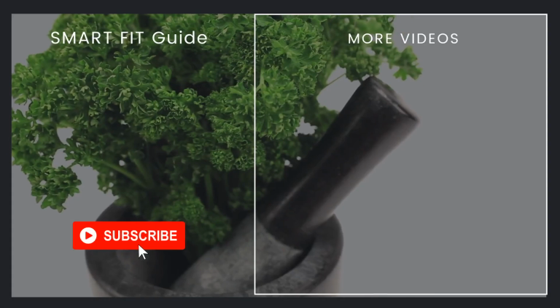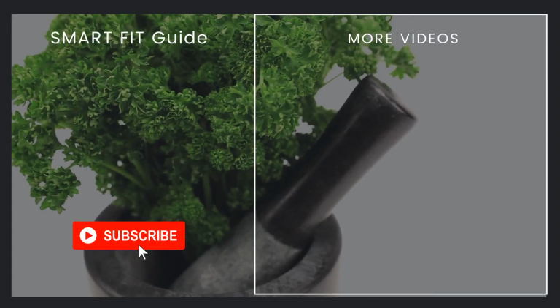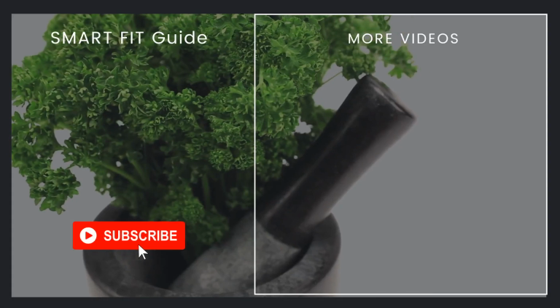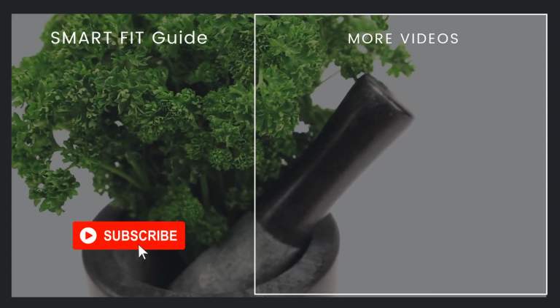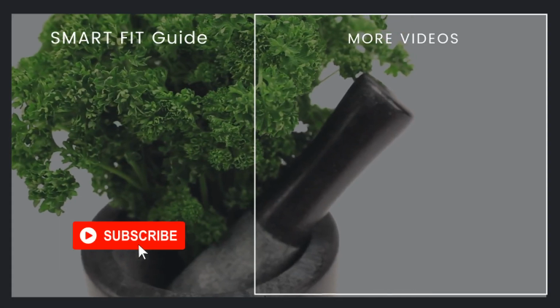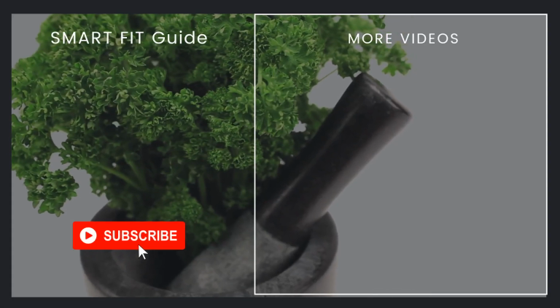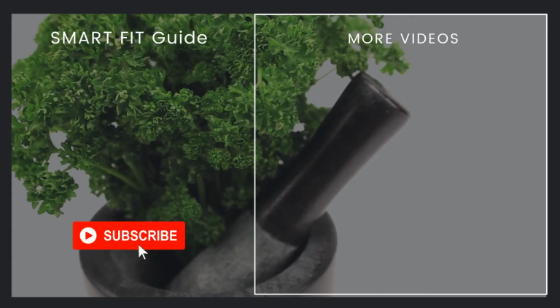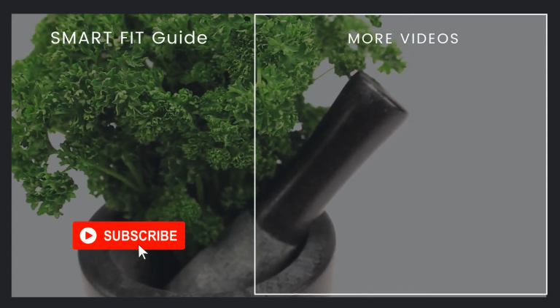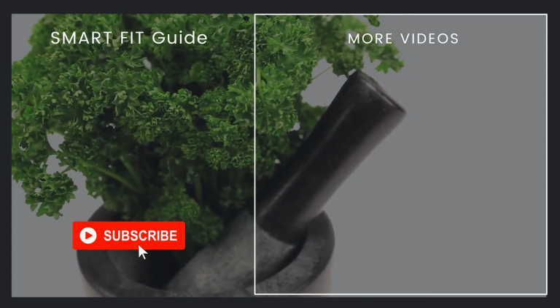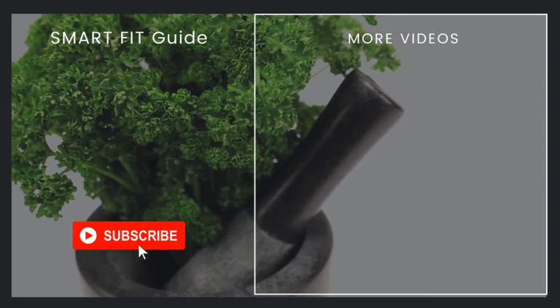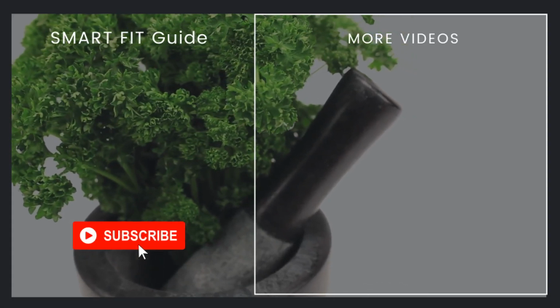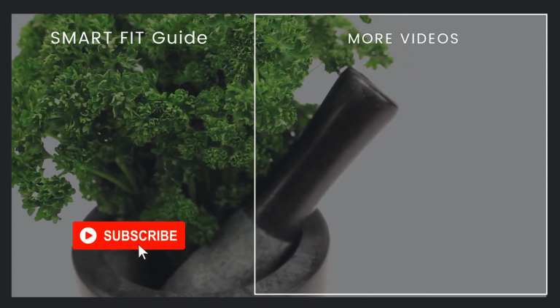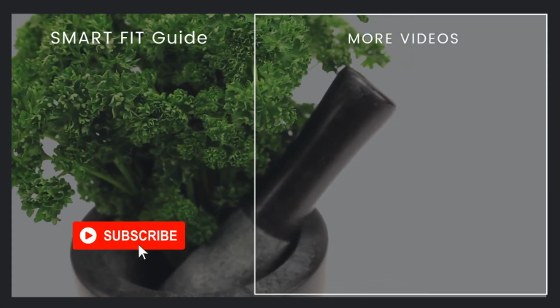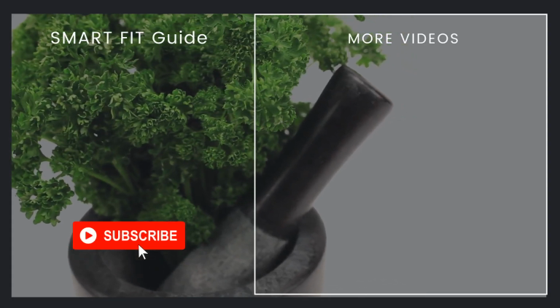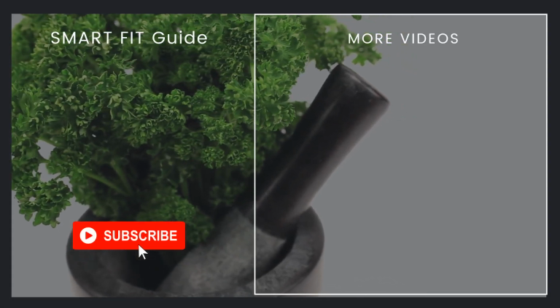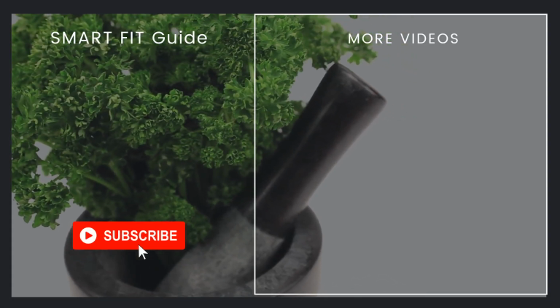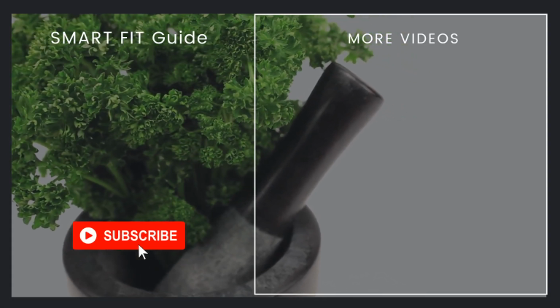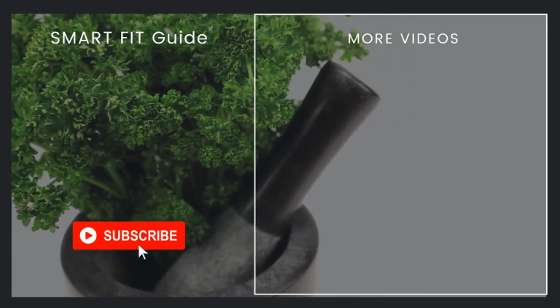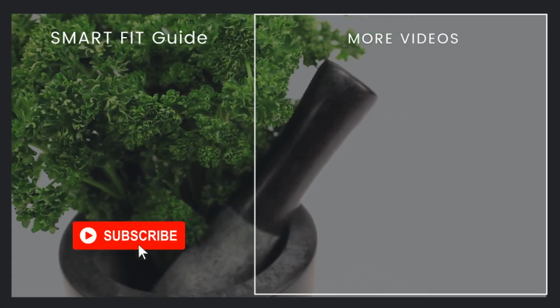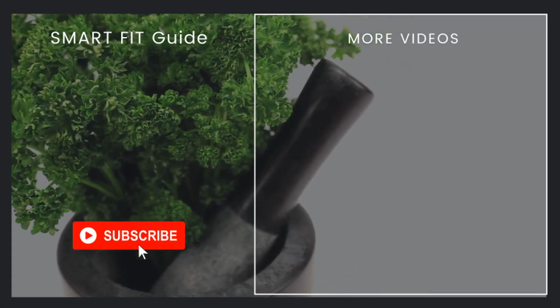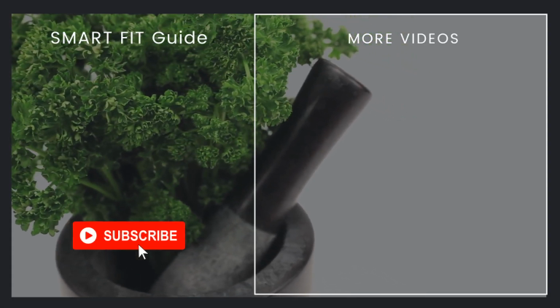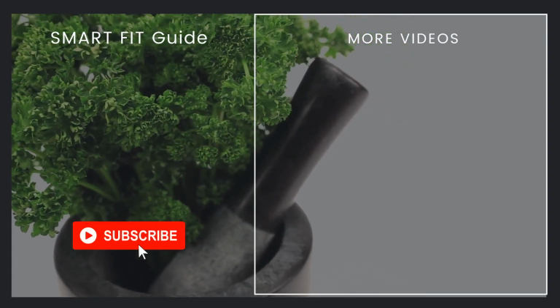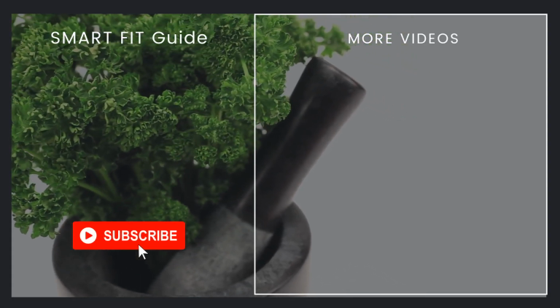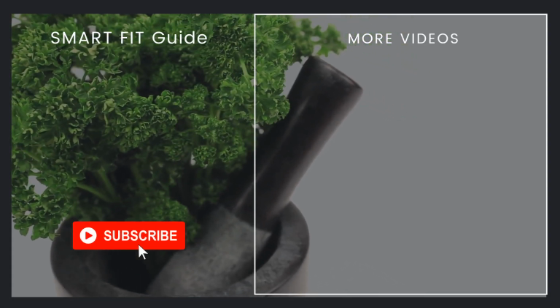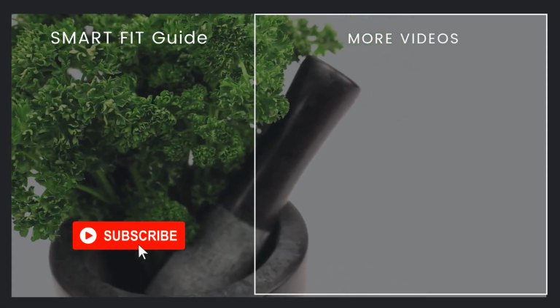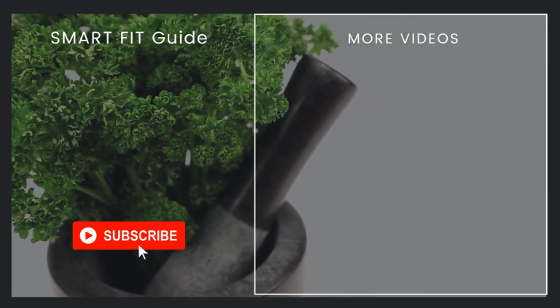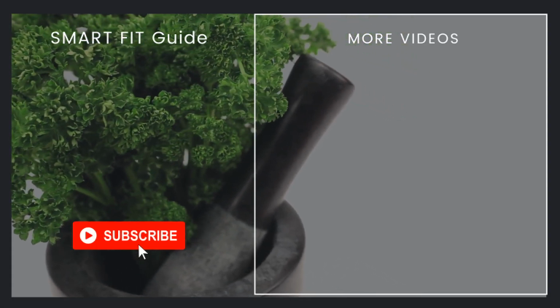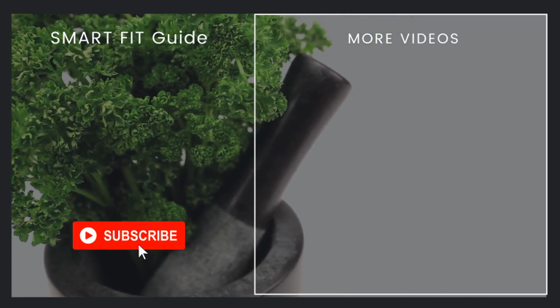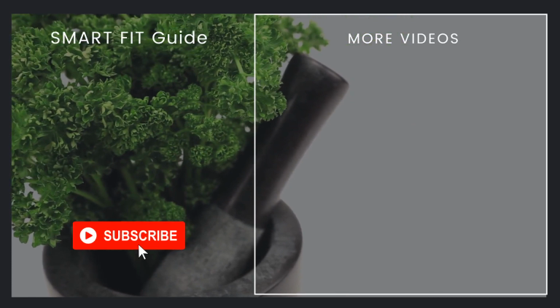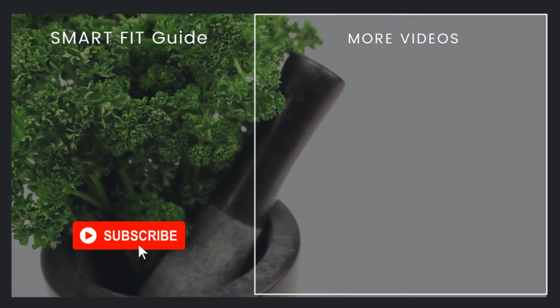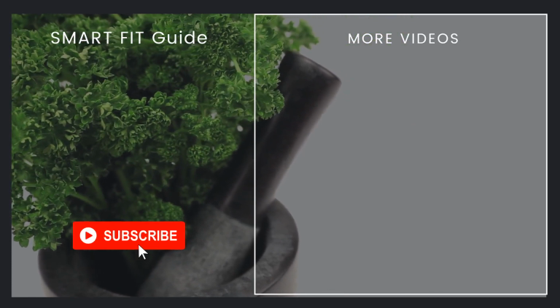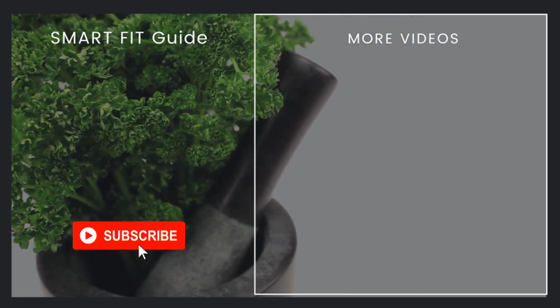Thanks for watching. For more videos, subscribe to our channel now.